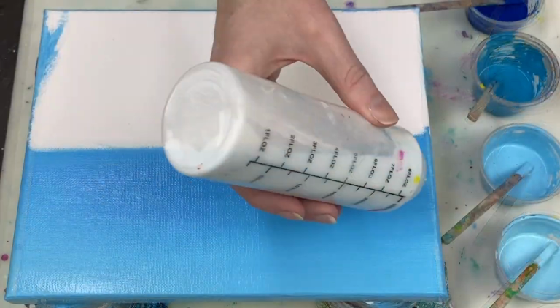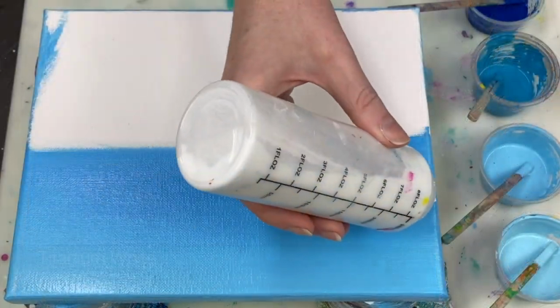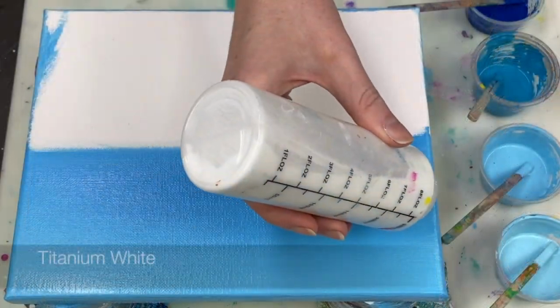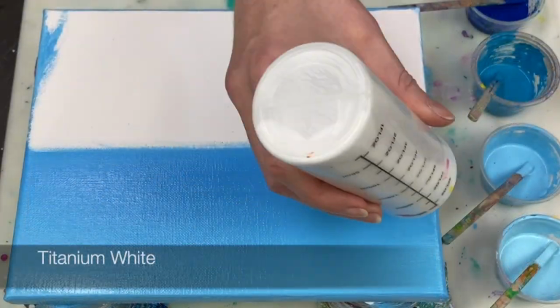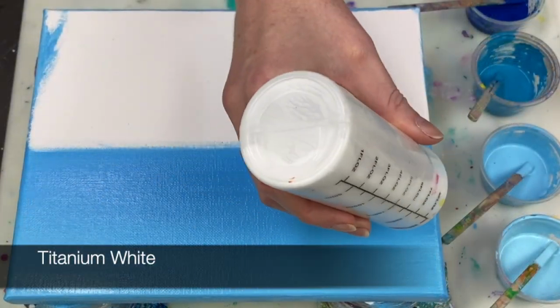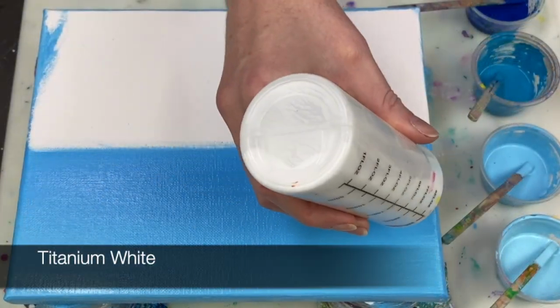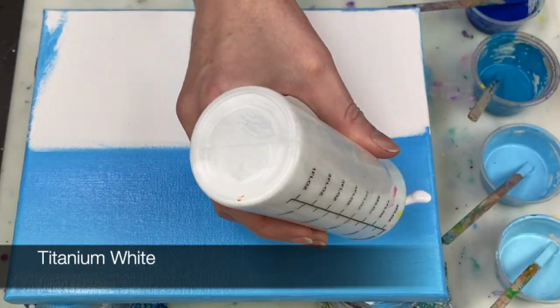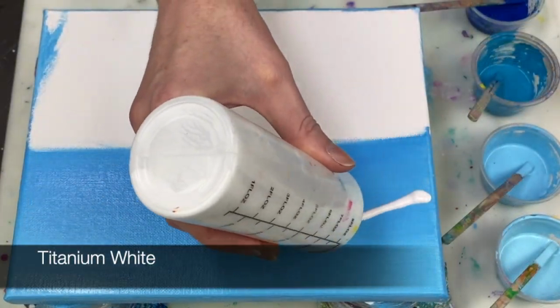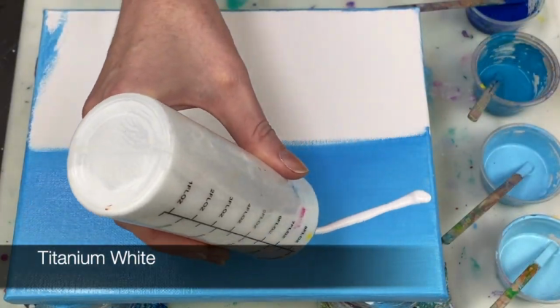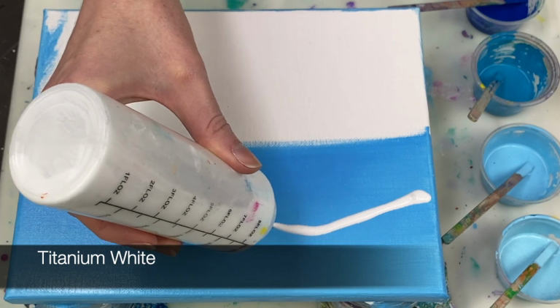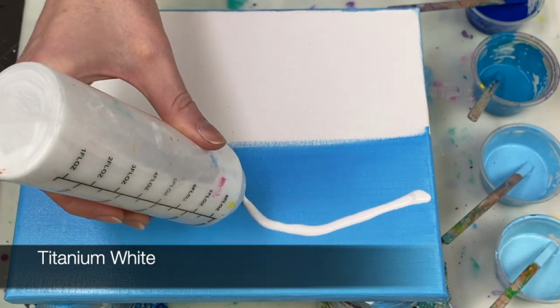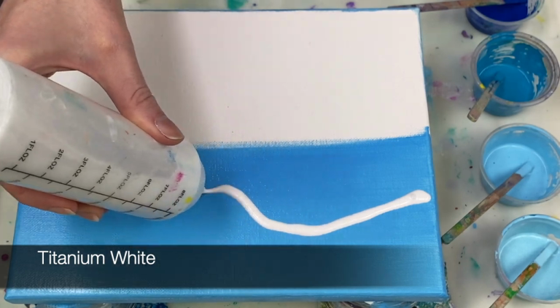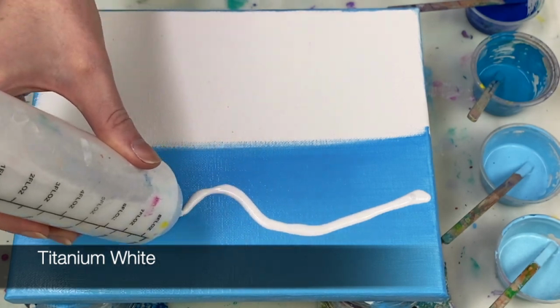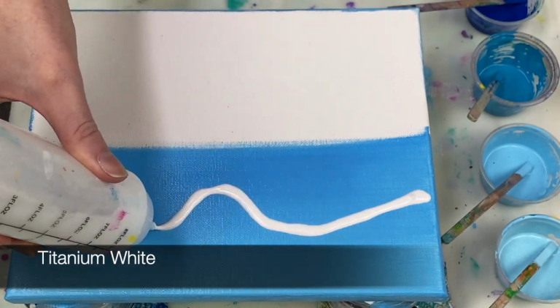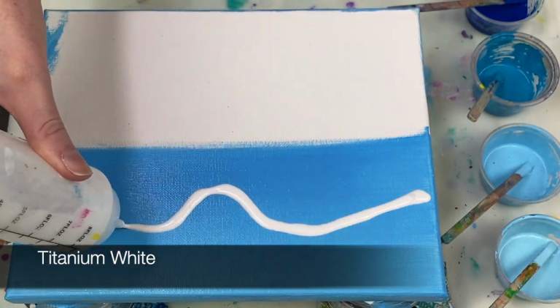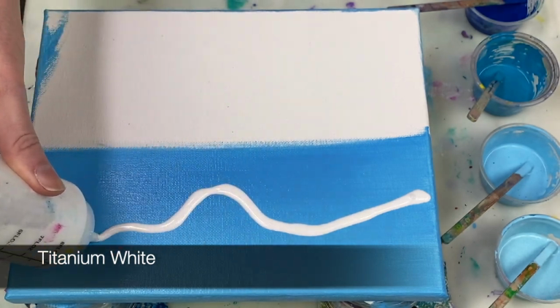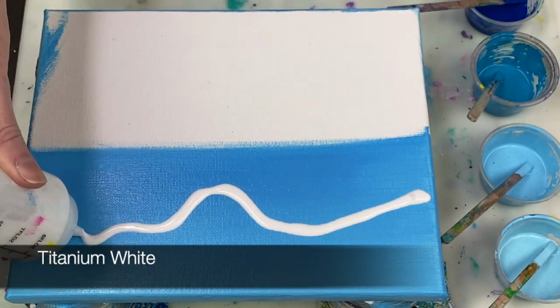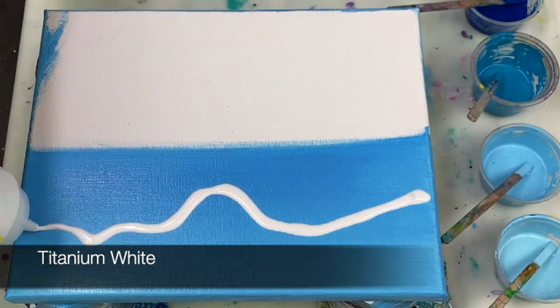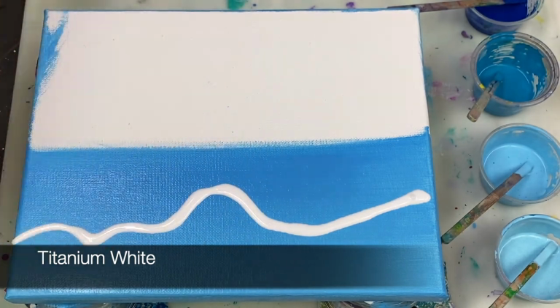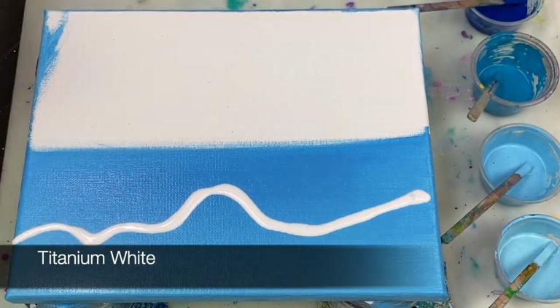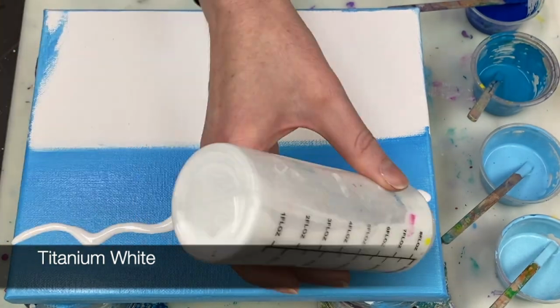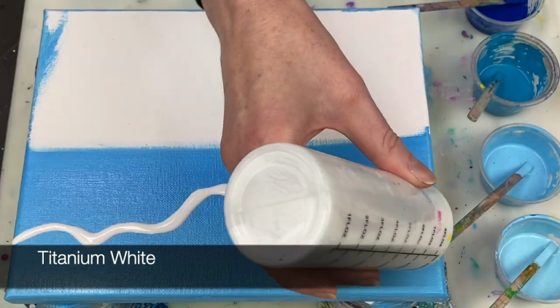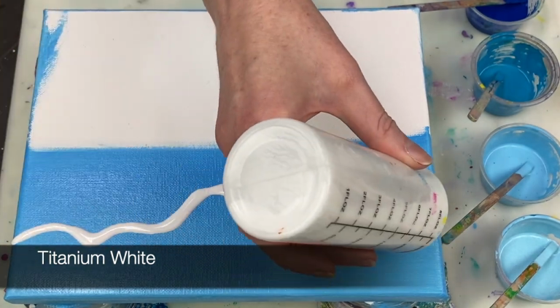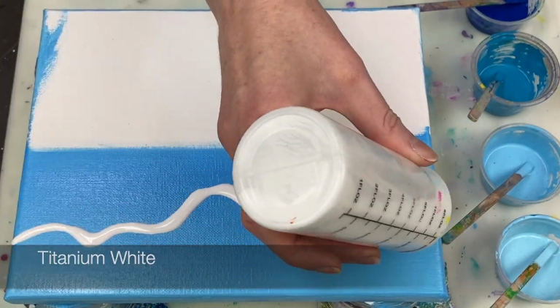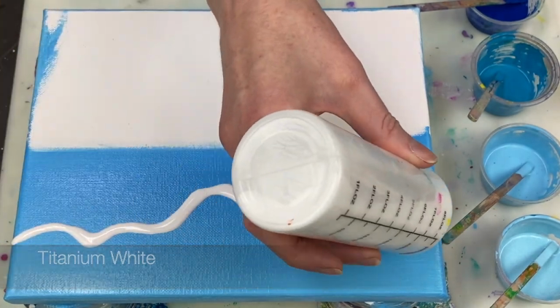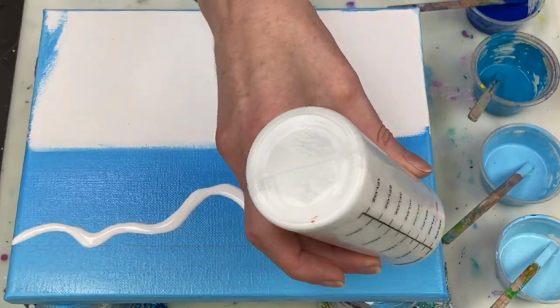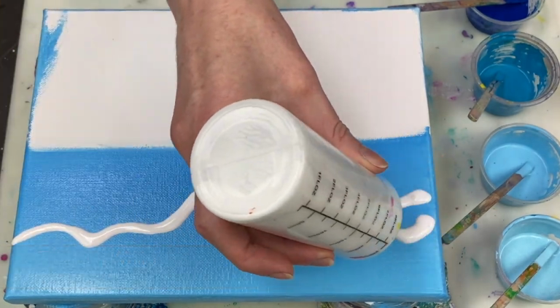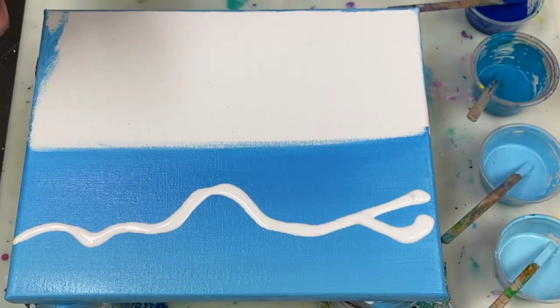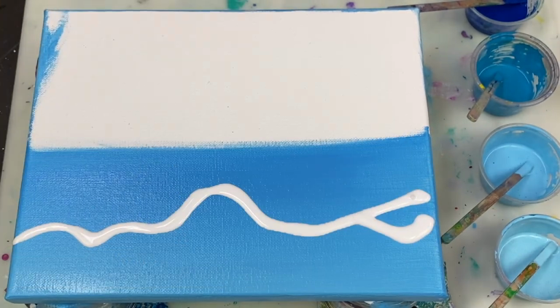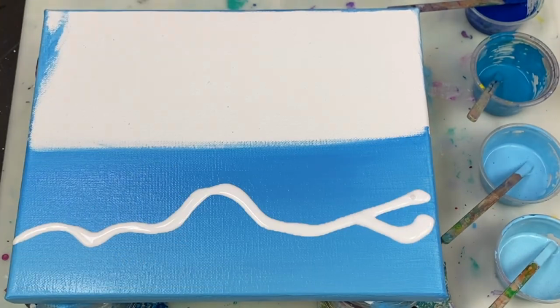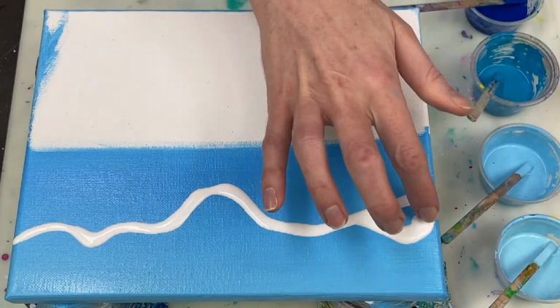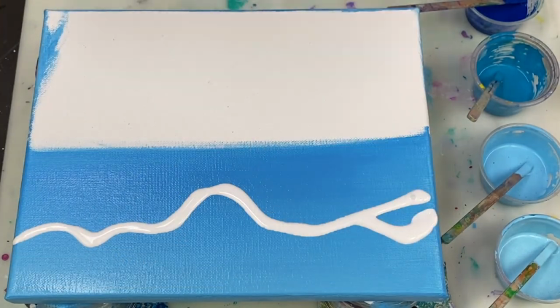This white is mixed four parts paint to eight parts Floetrol to one part water.